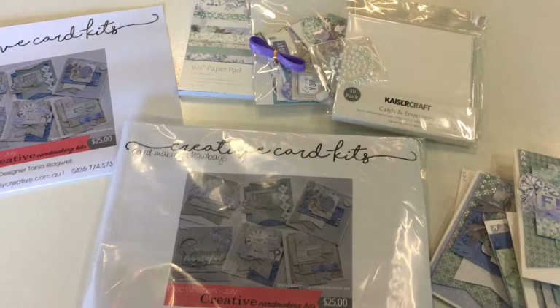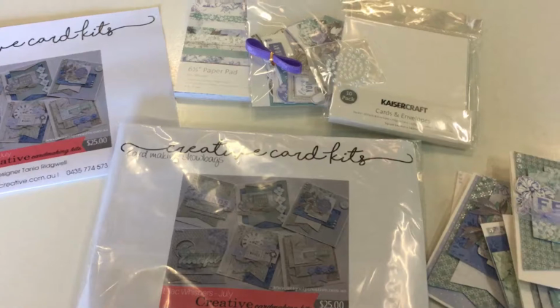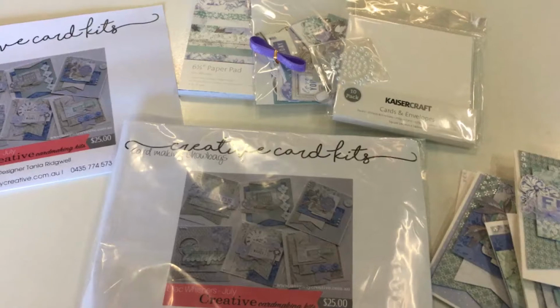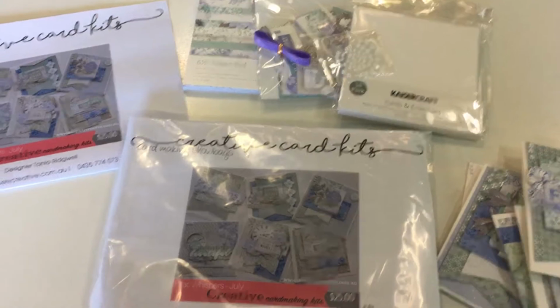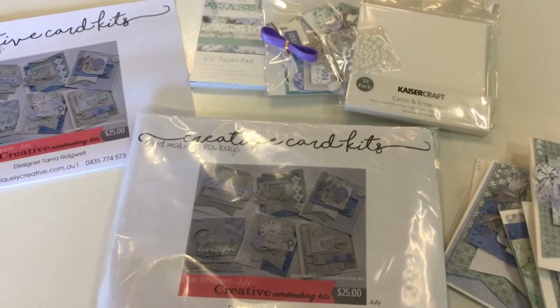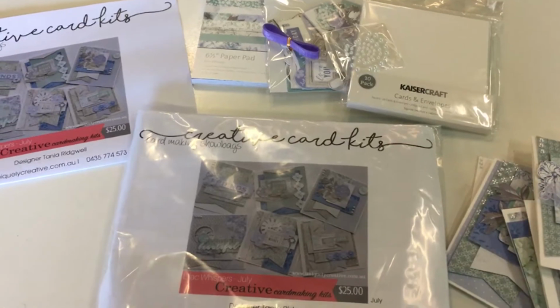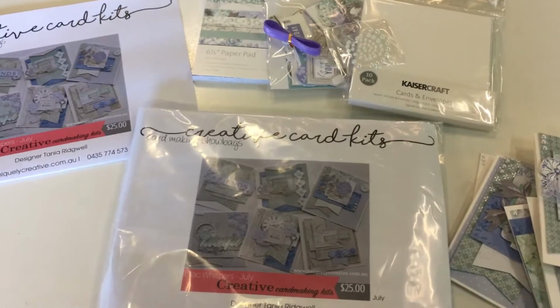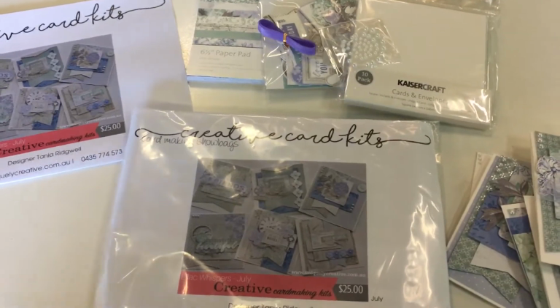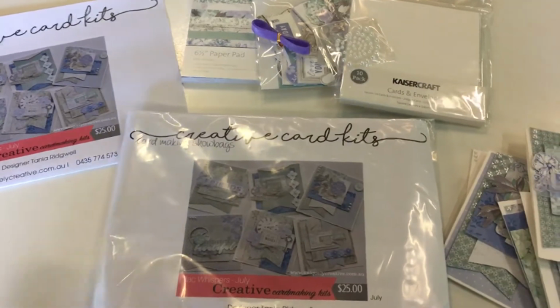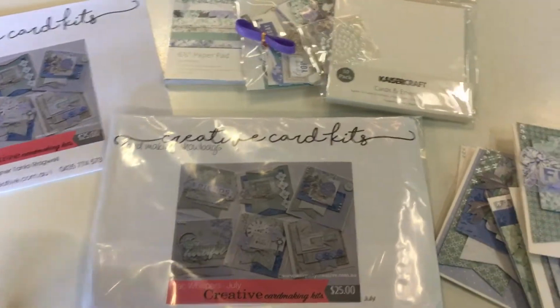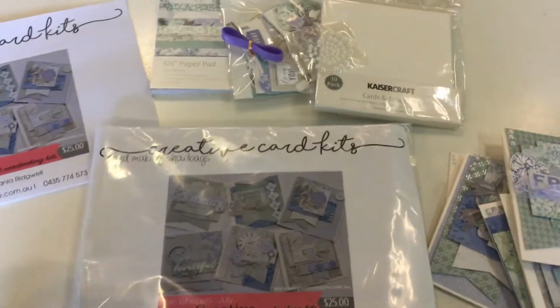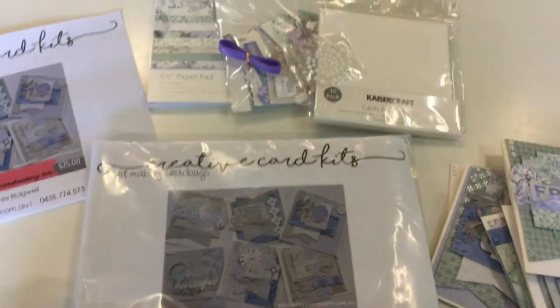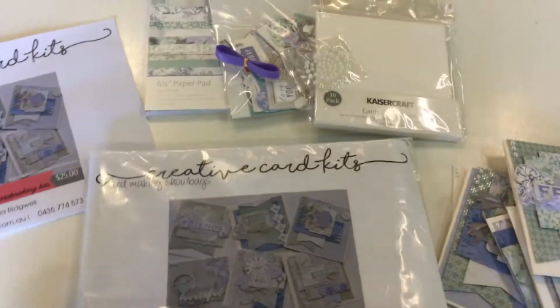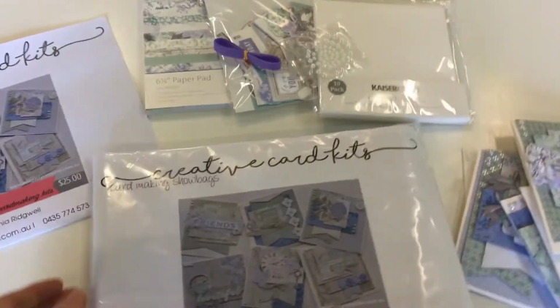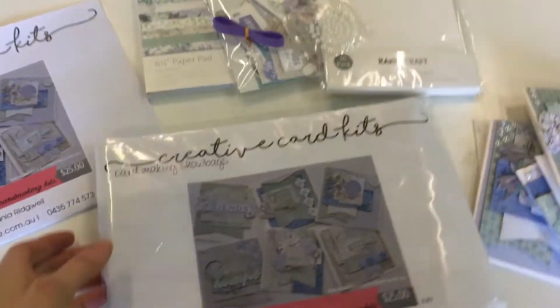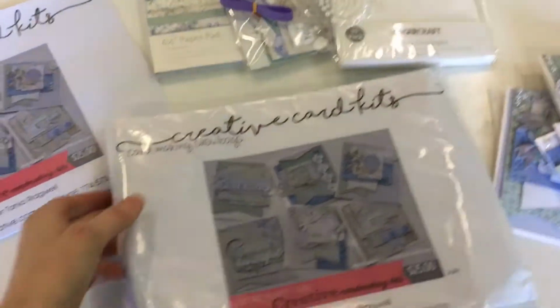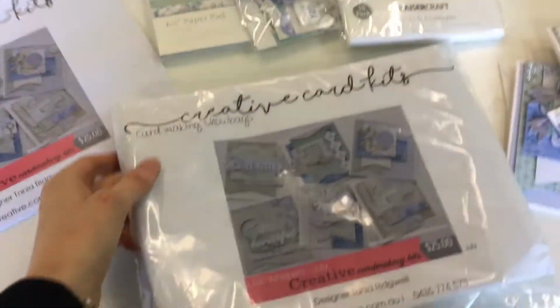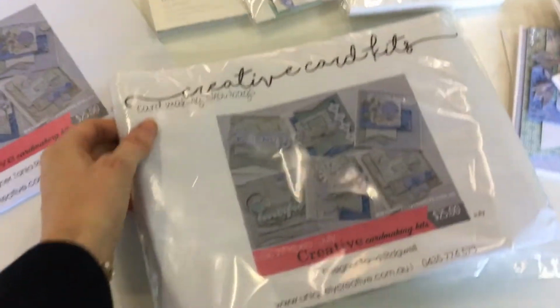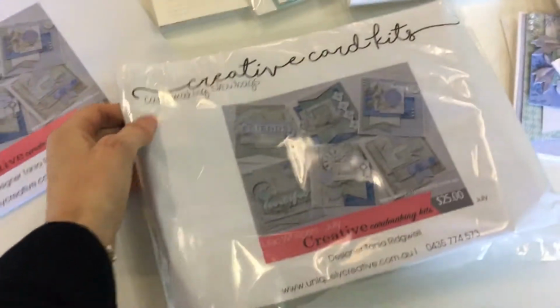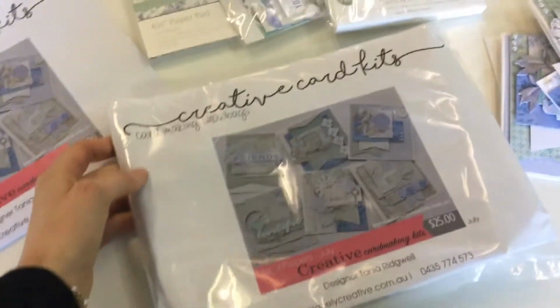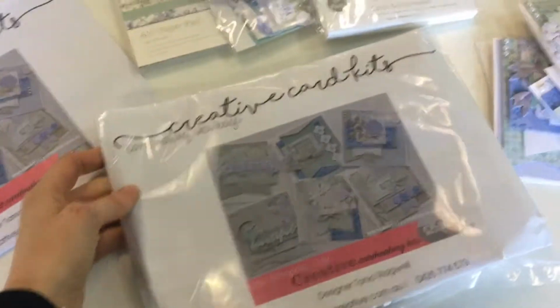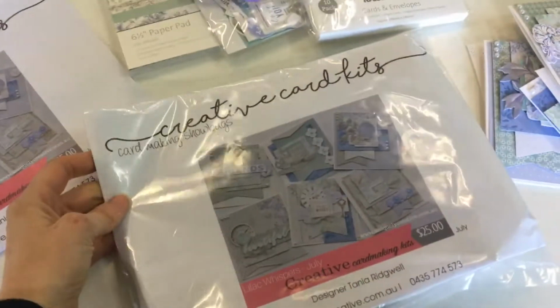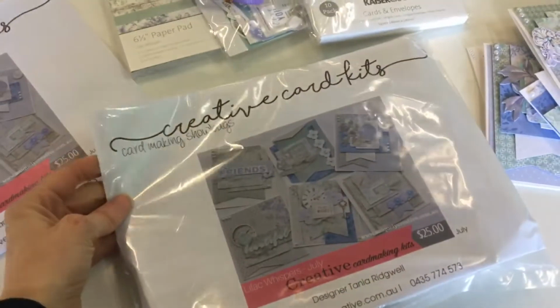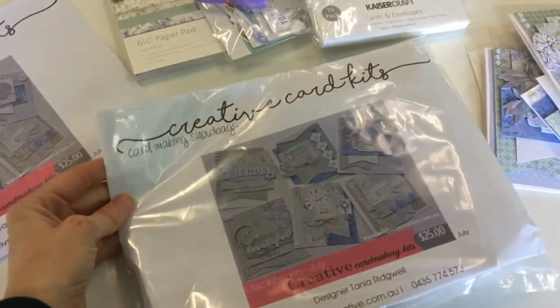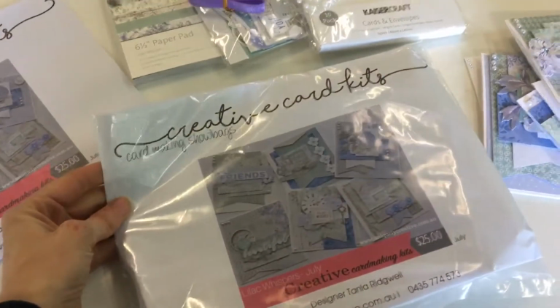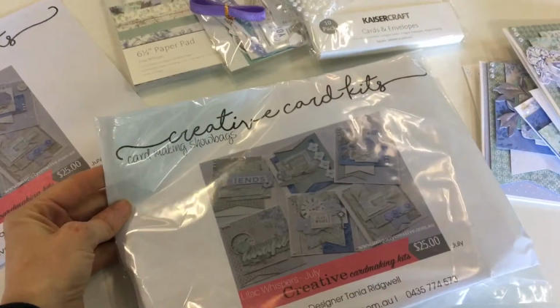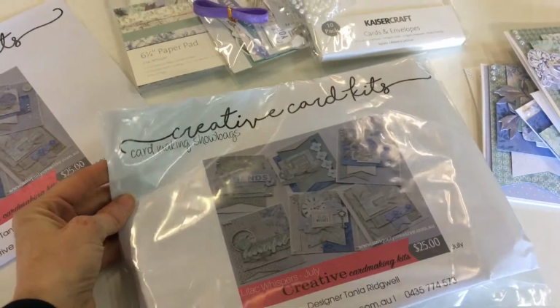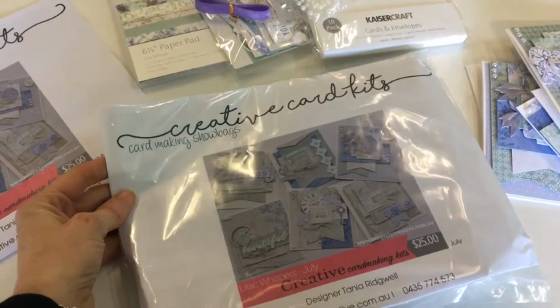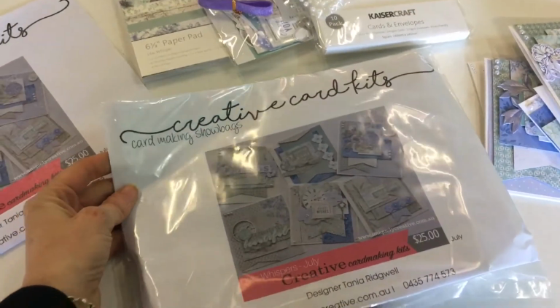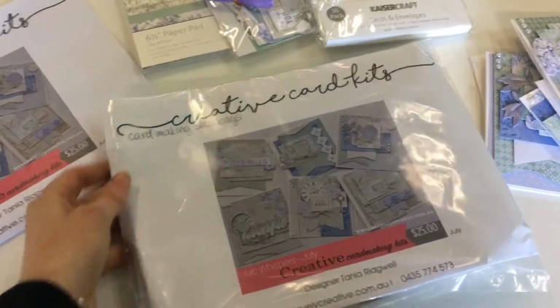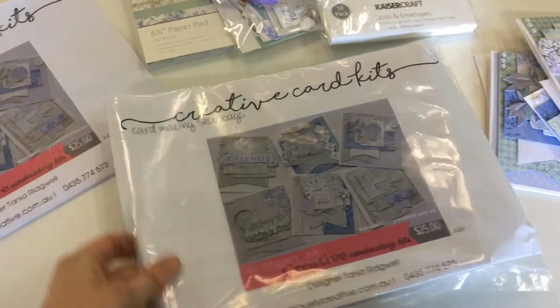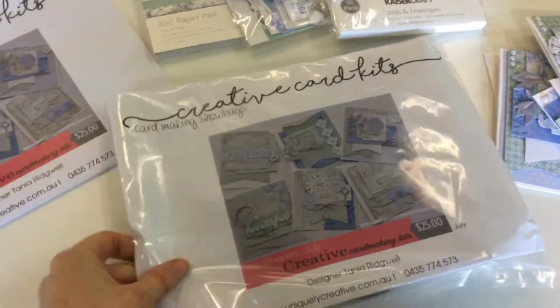Hi everyone, Tracey here from Uniquely Creative, showing you what is in the Creative Card Kit this month.